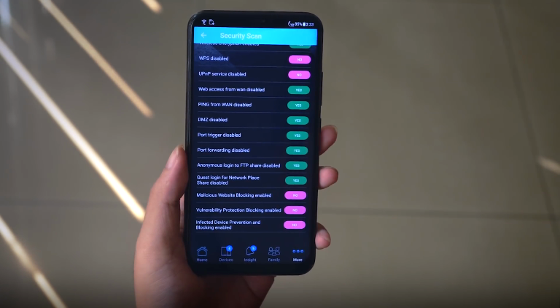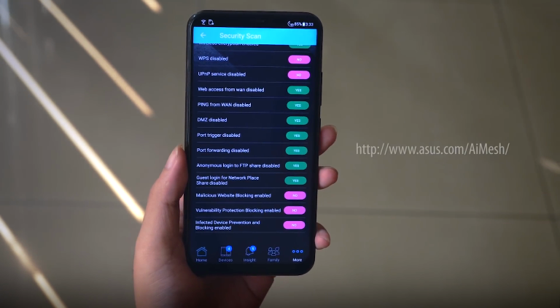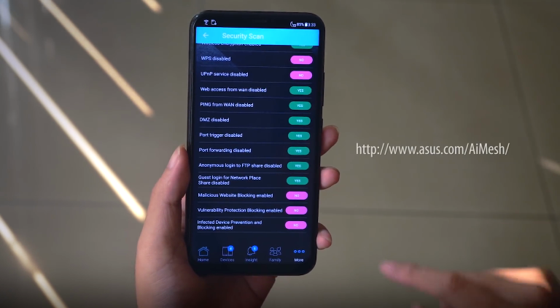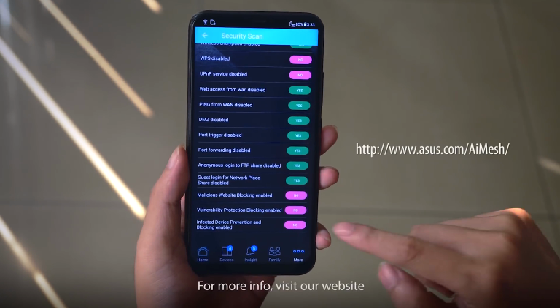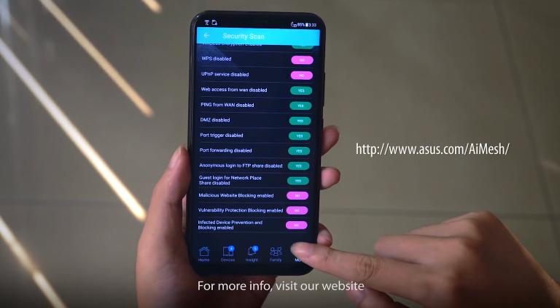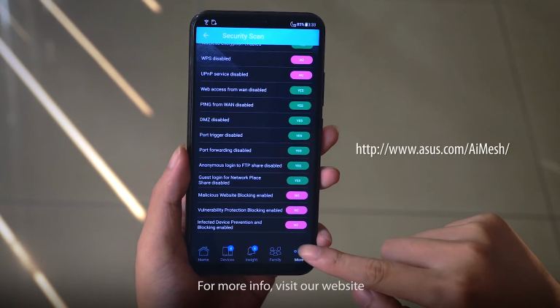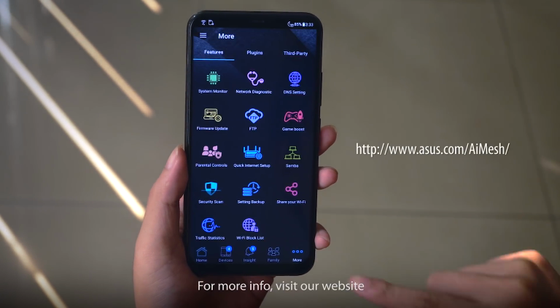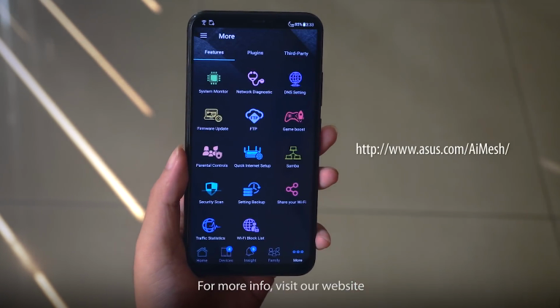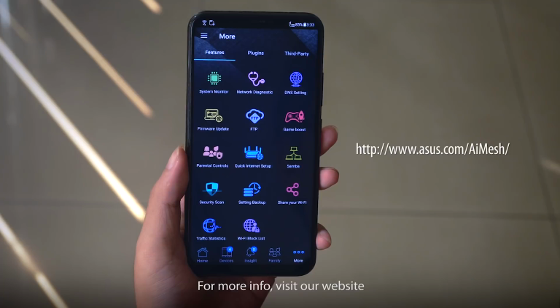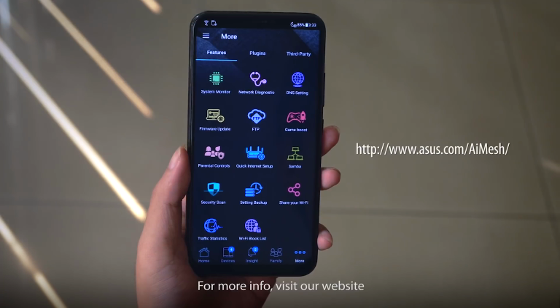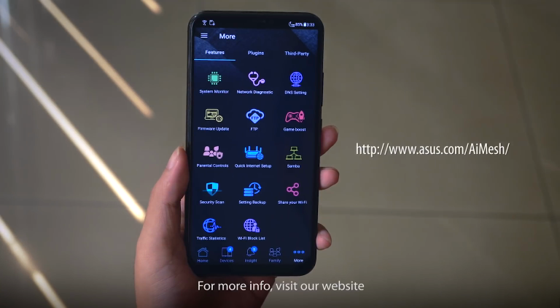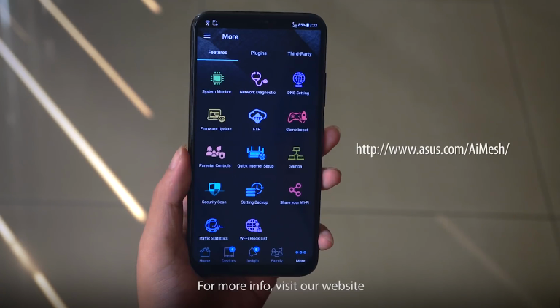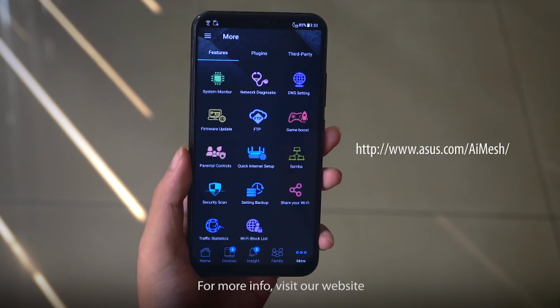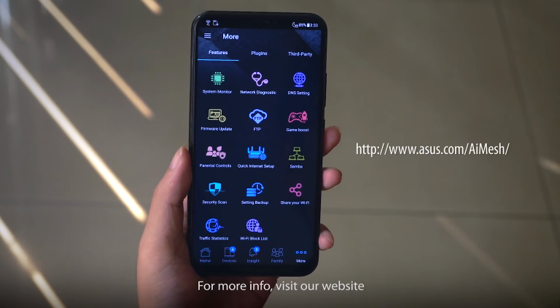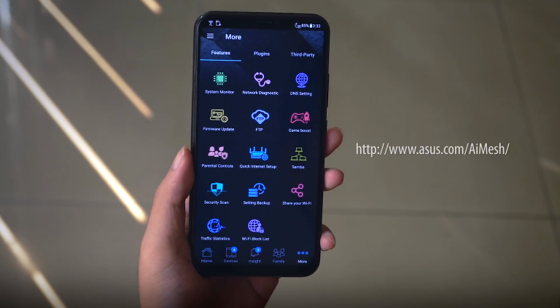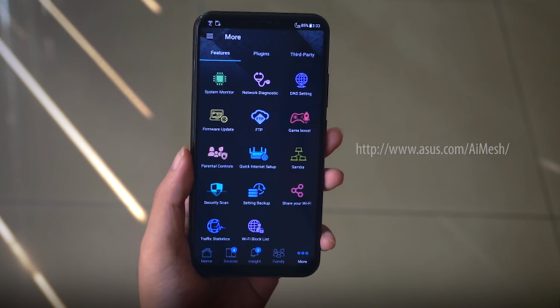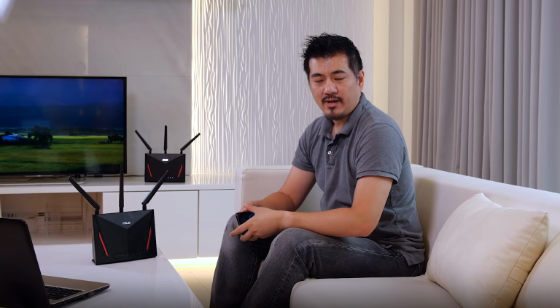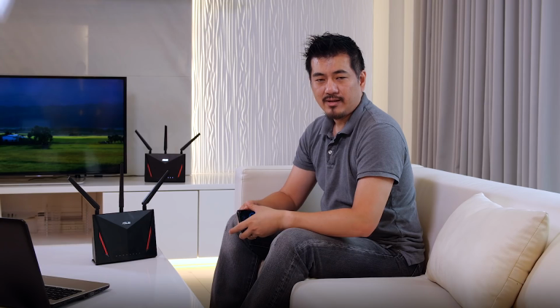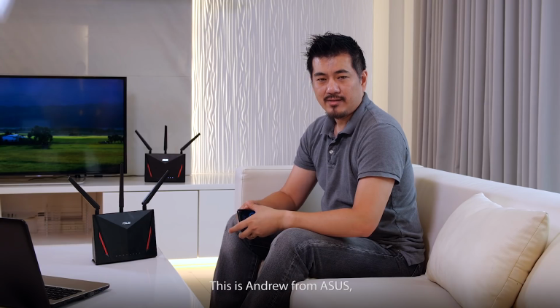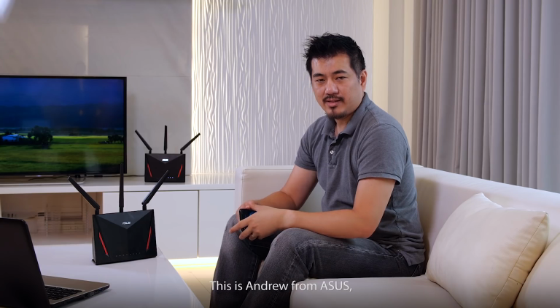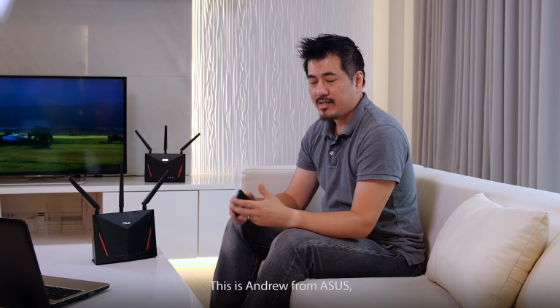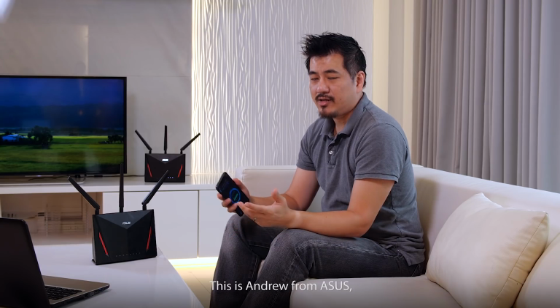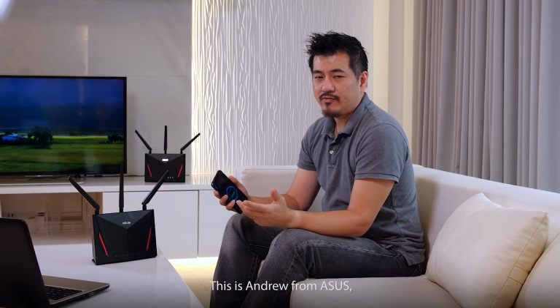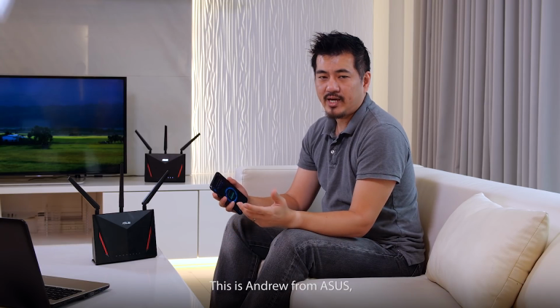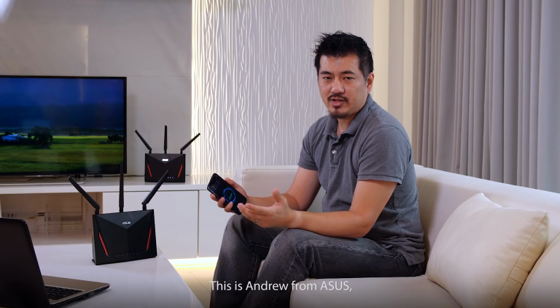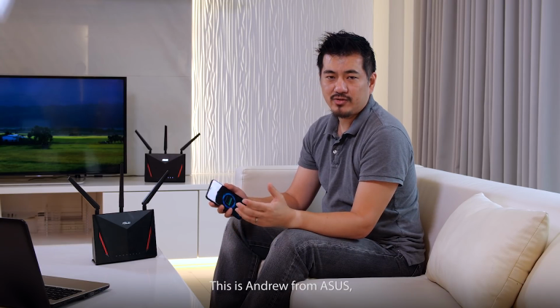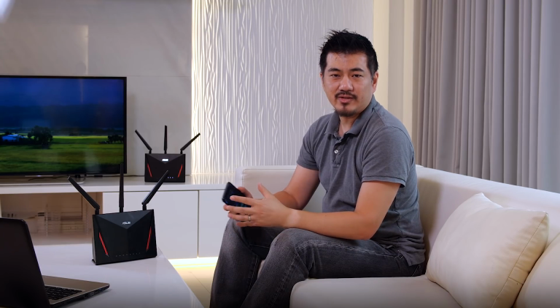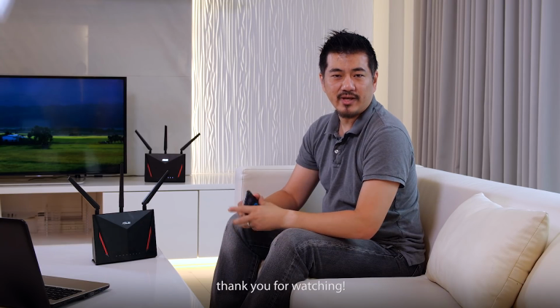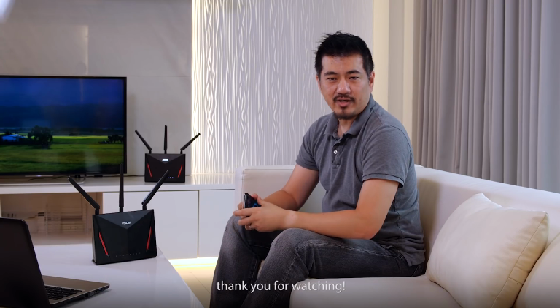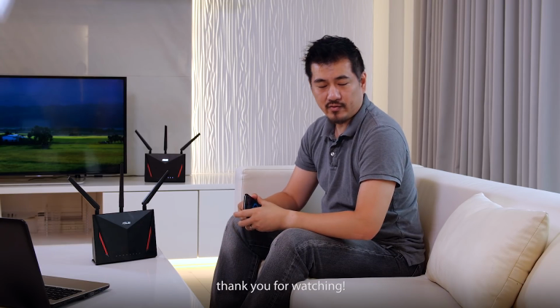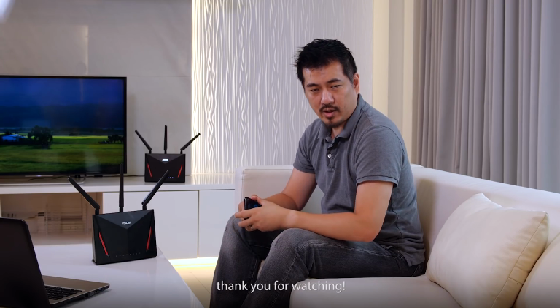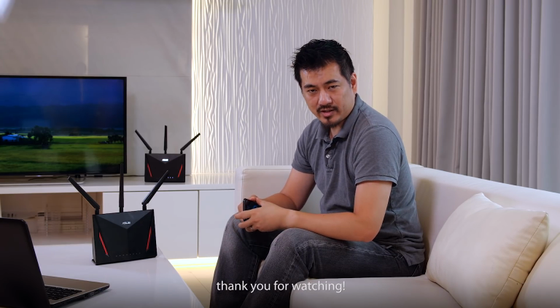For more info, visit our website. This is Andrew from ASUS. Thank you for watching.